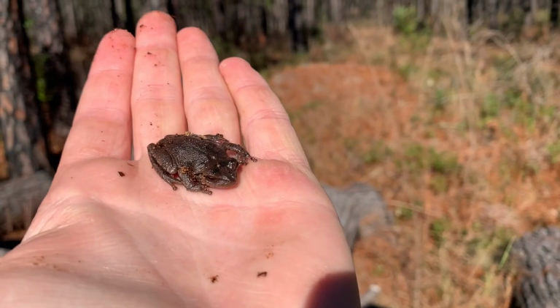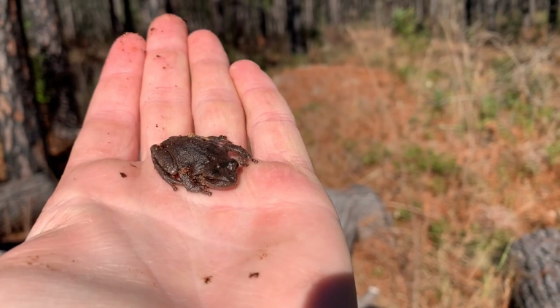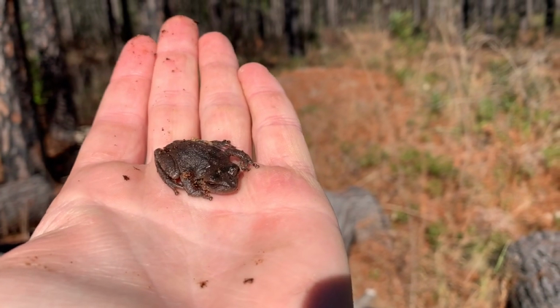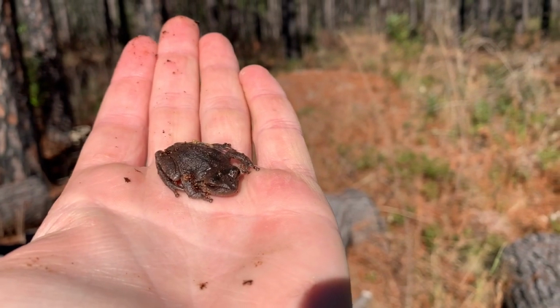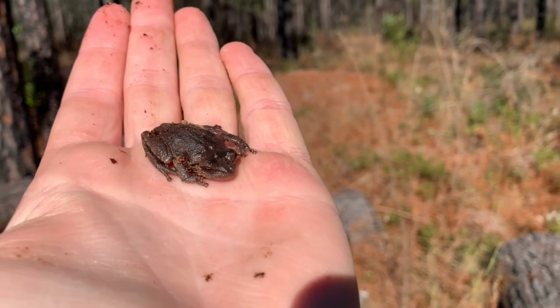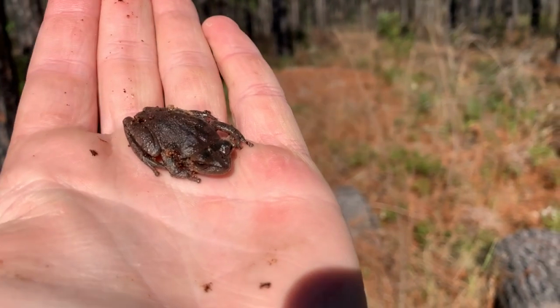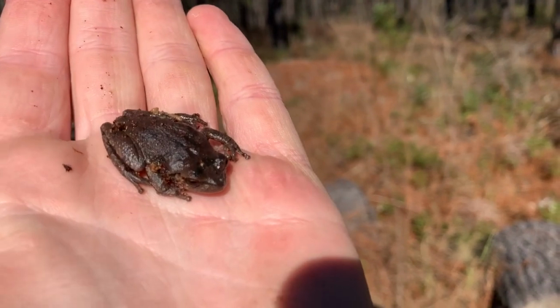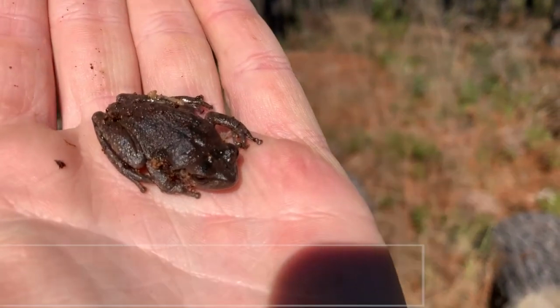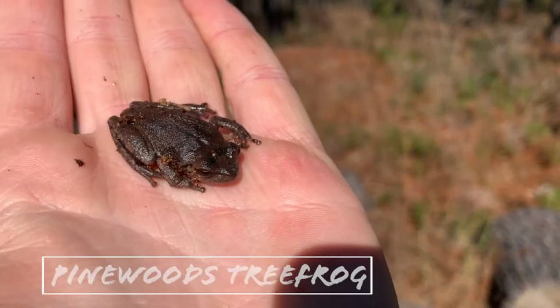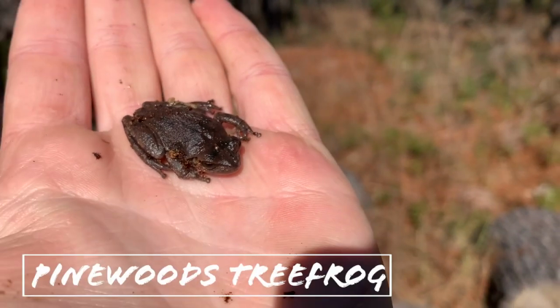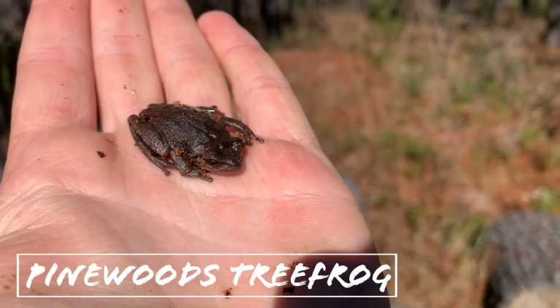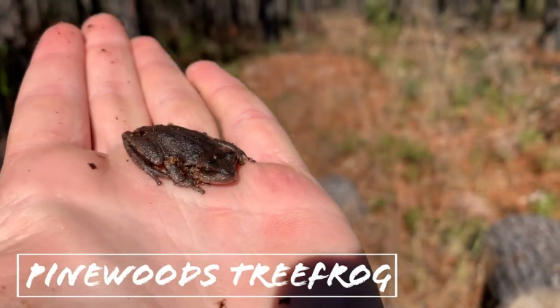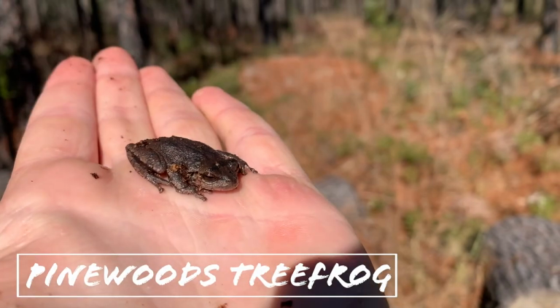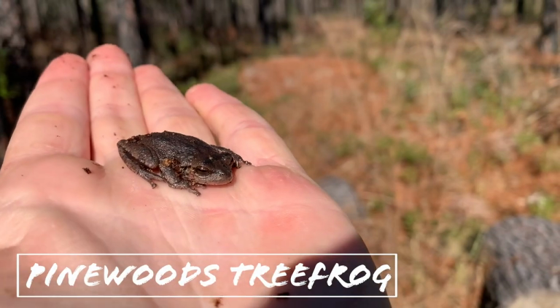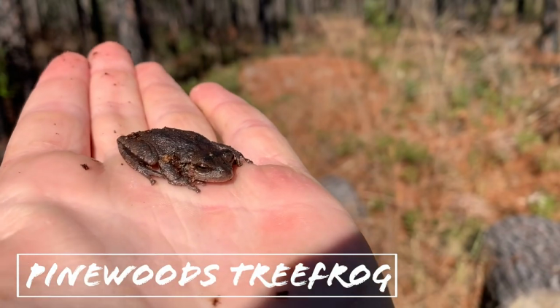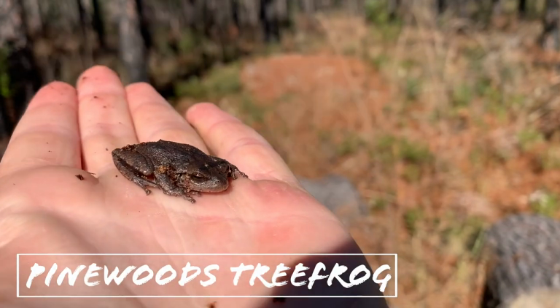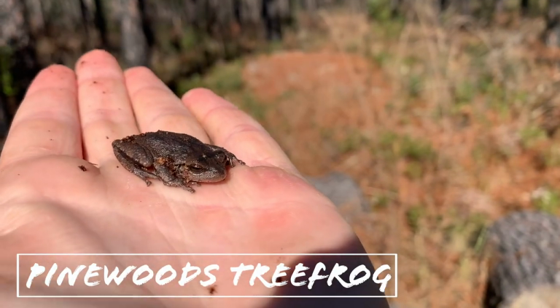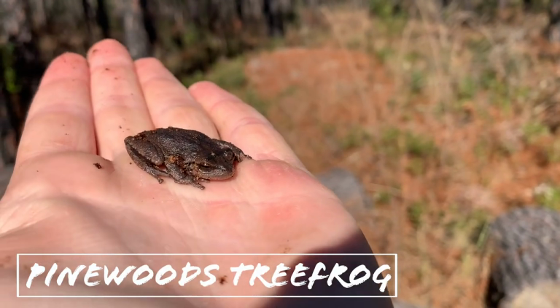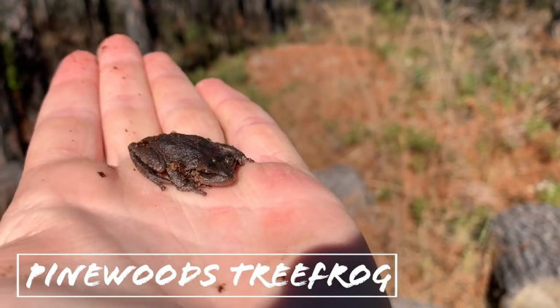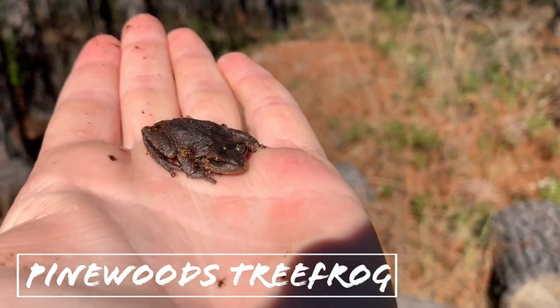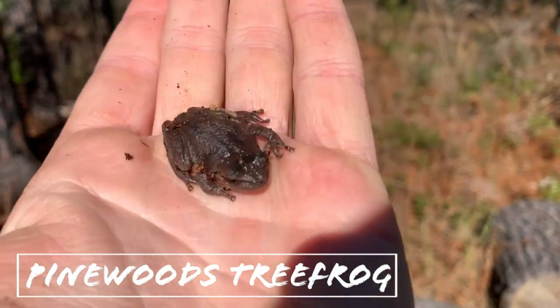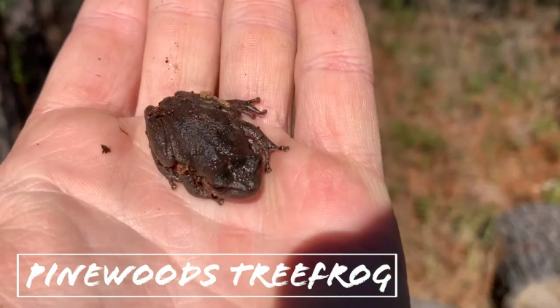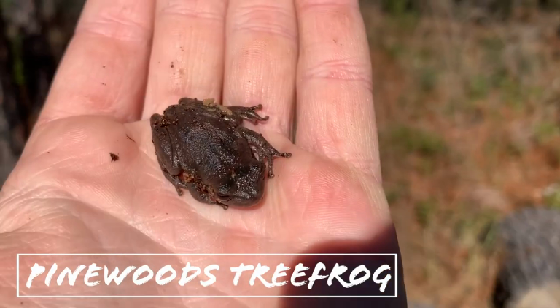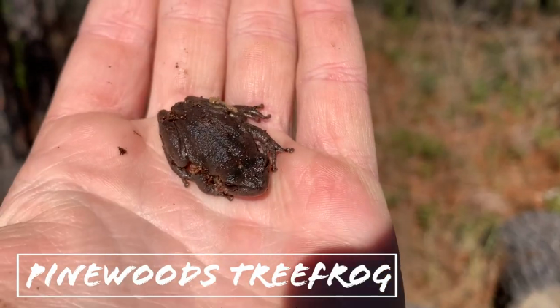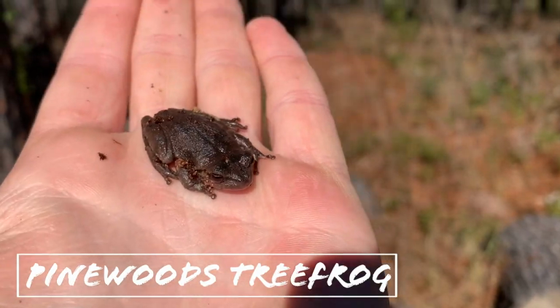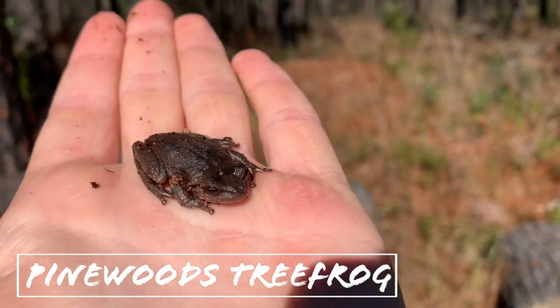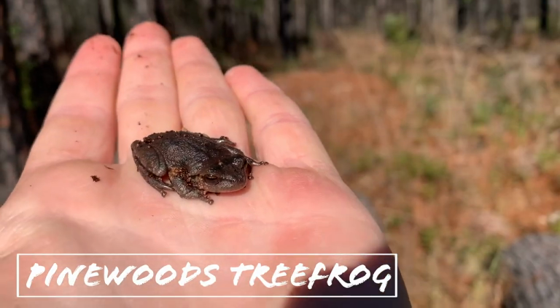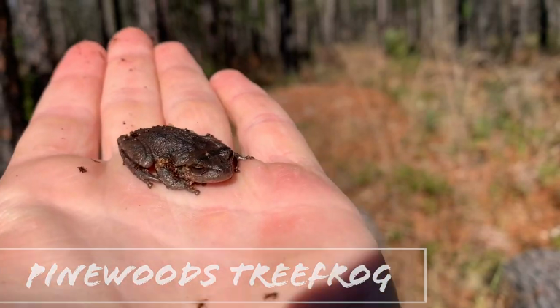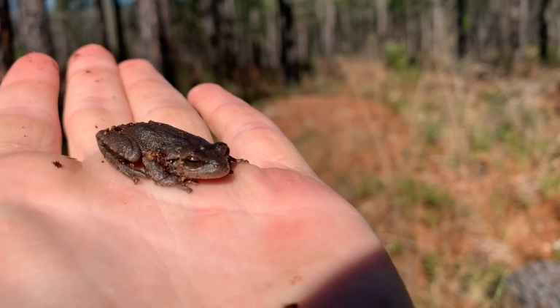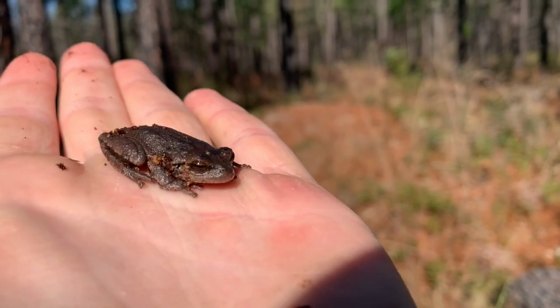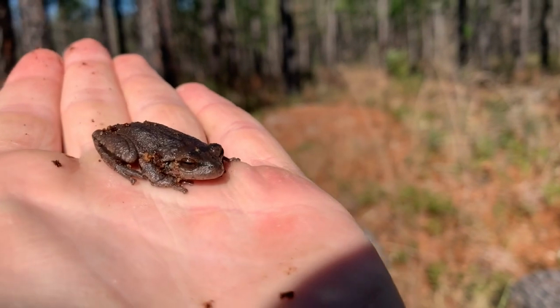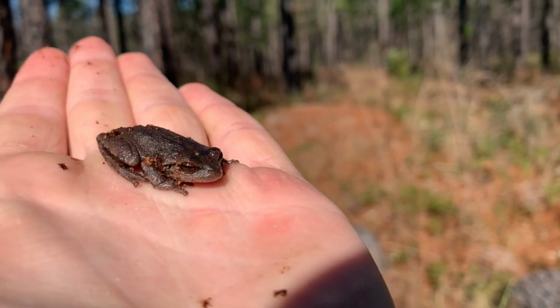First herp of the day! This is a little pinewood tree frog we found flipping logs. No salamanders yet, but we're on the board.